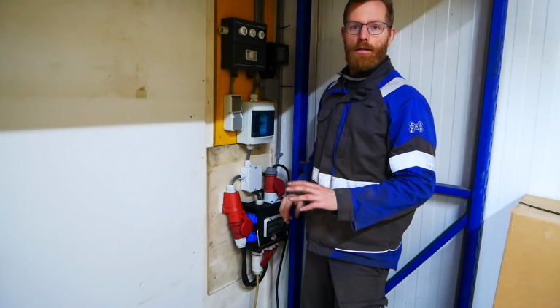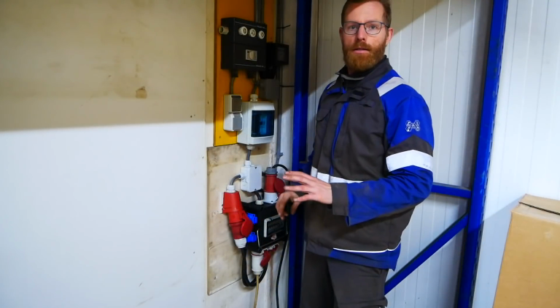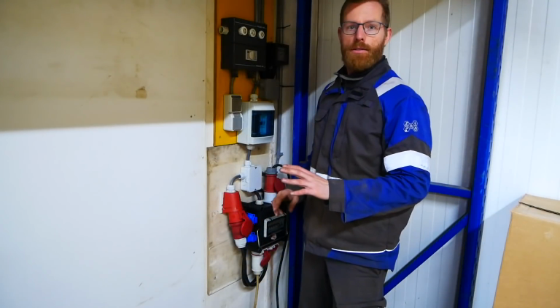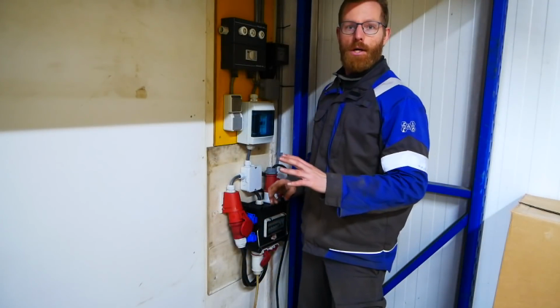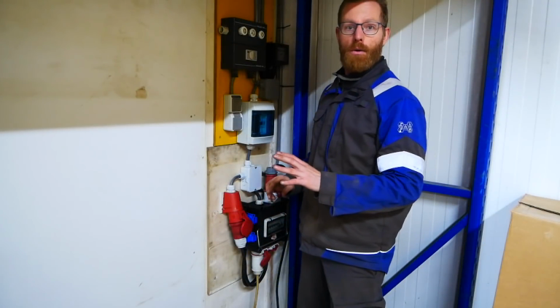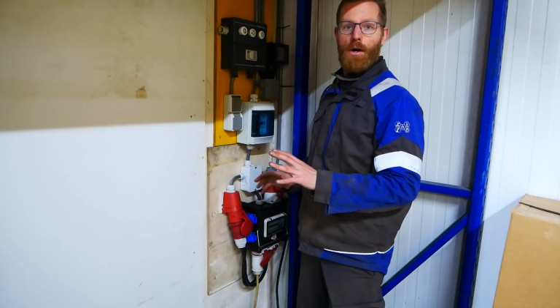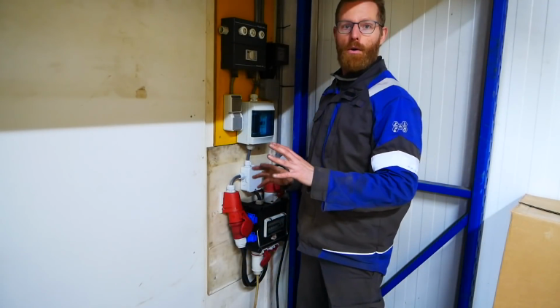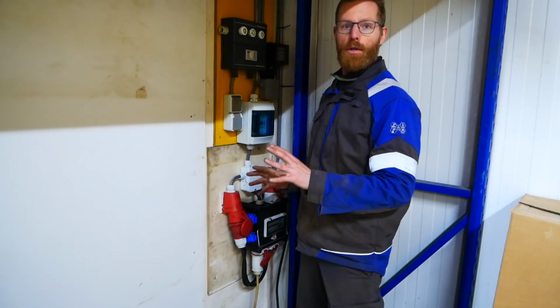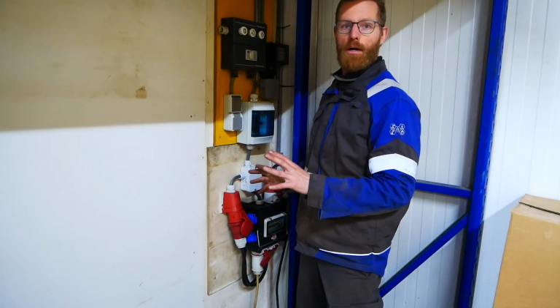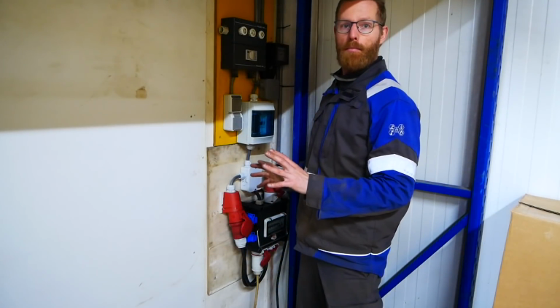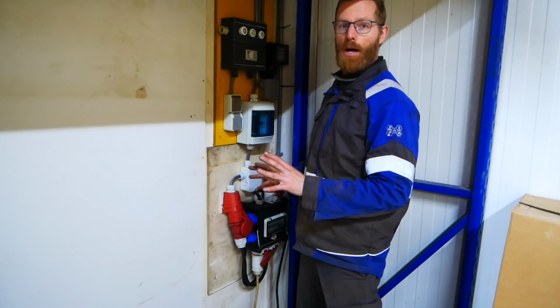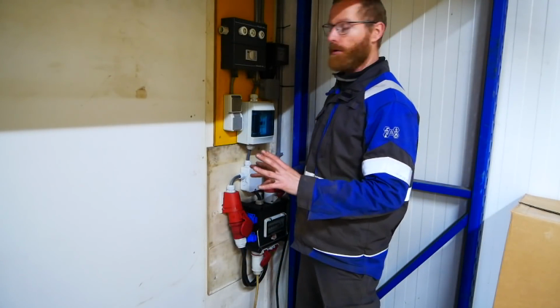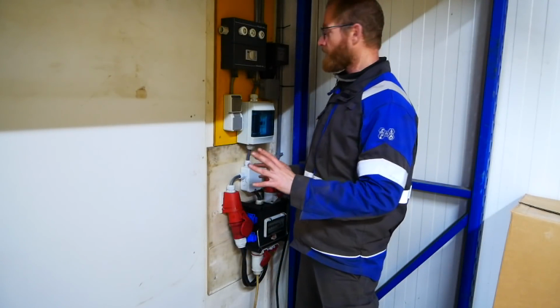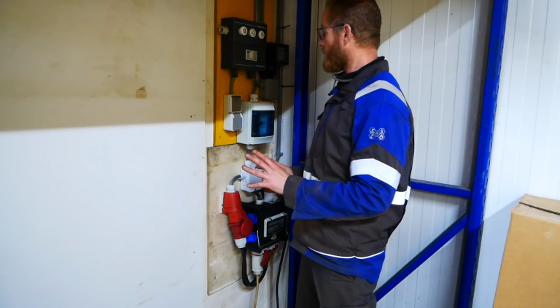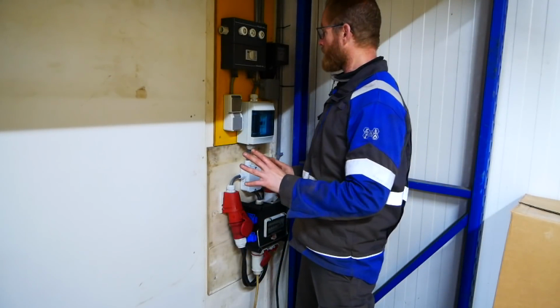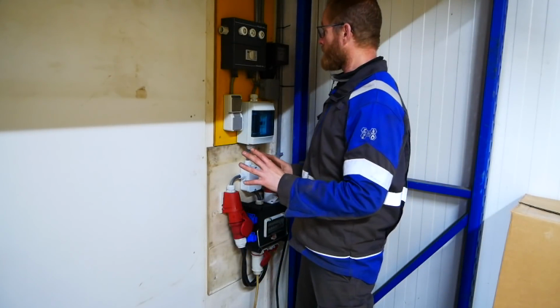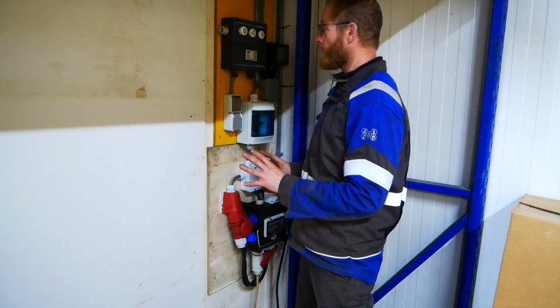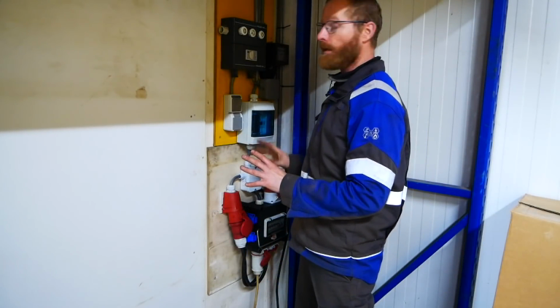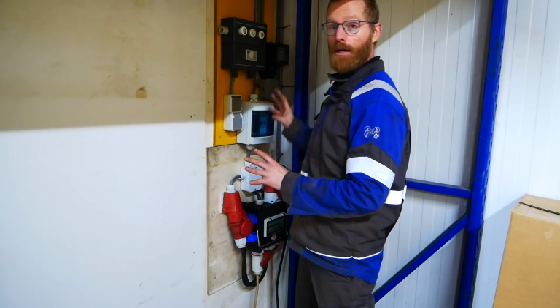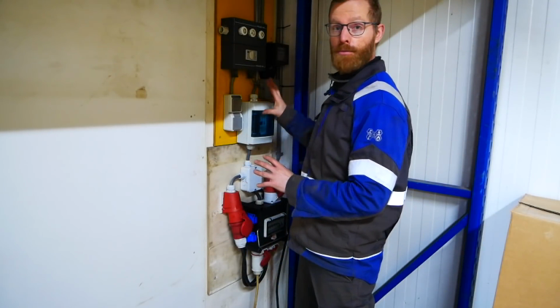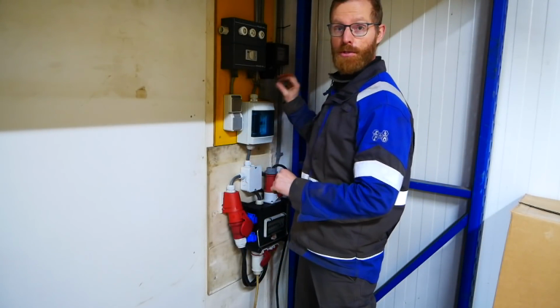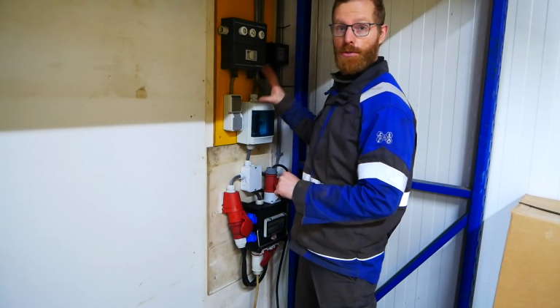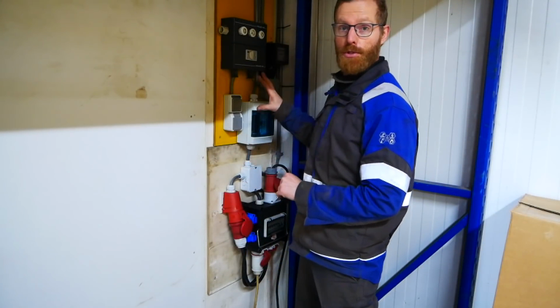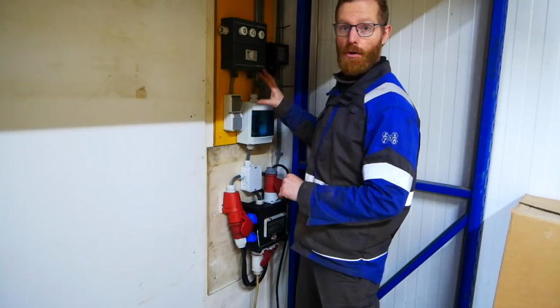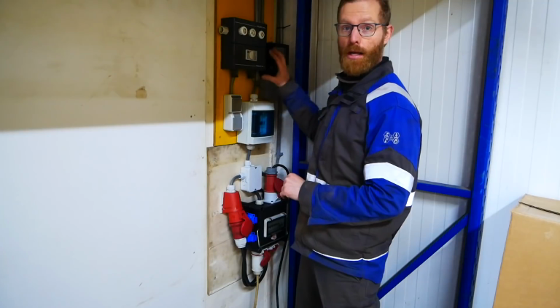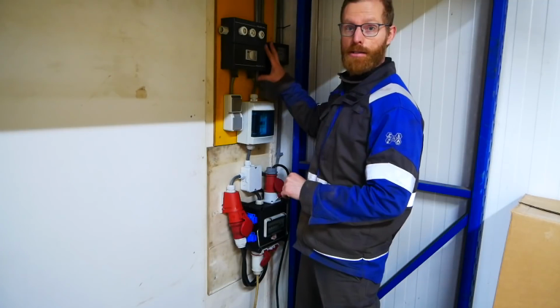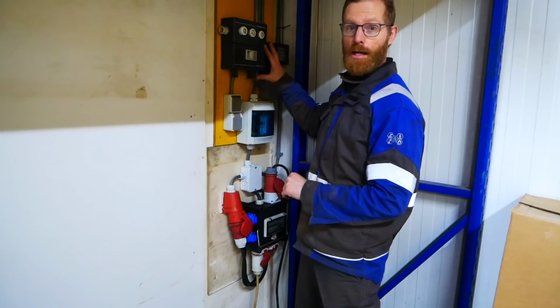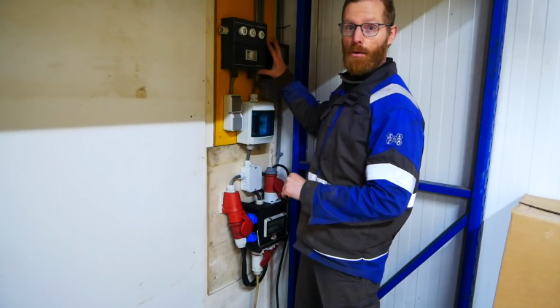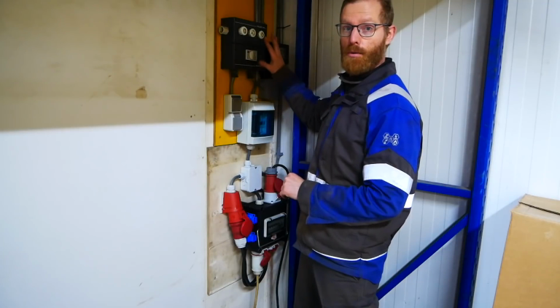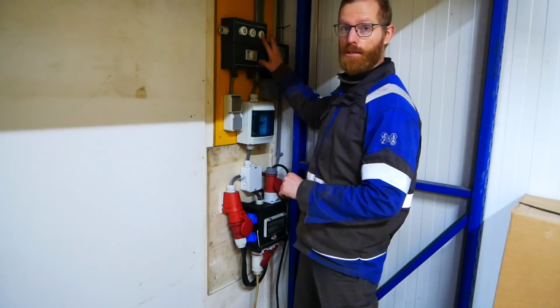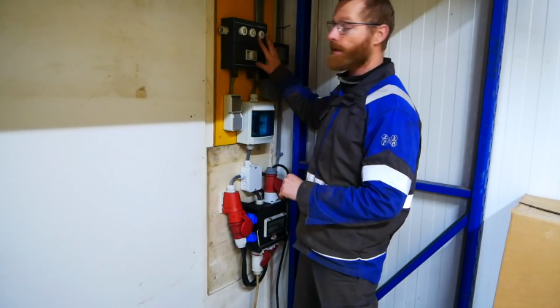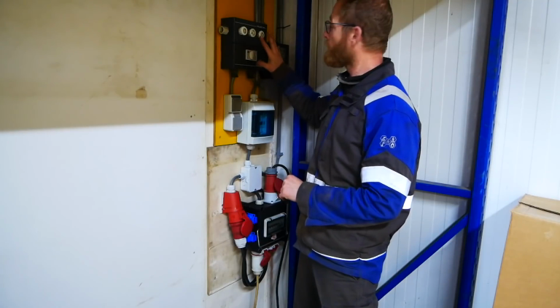All the power is connected. Just to show you guys how it works here.